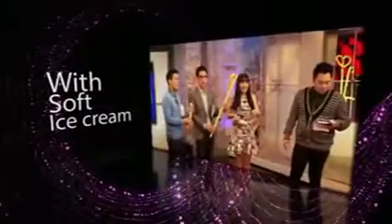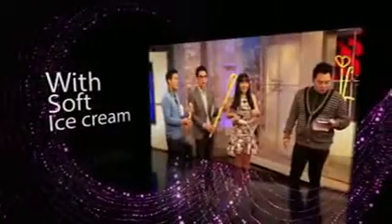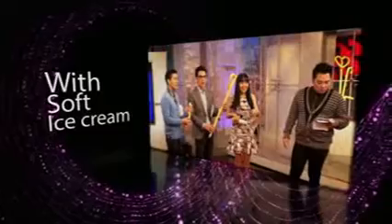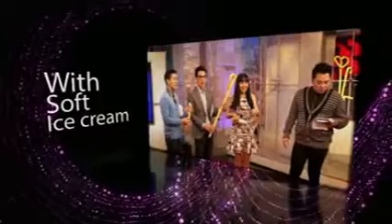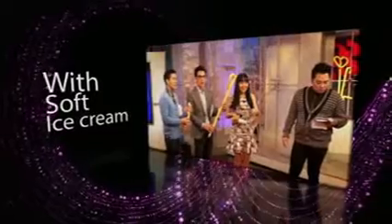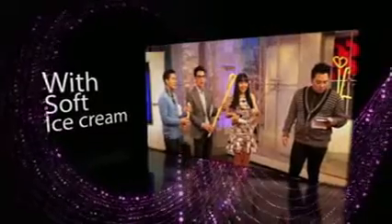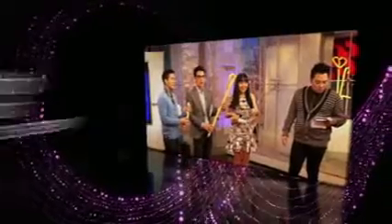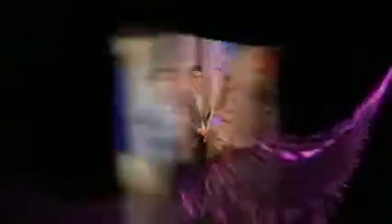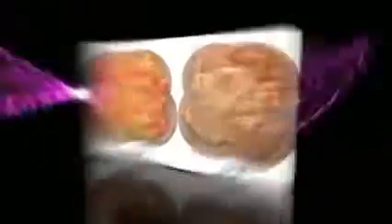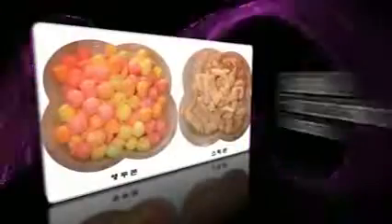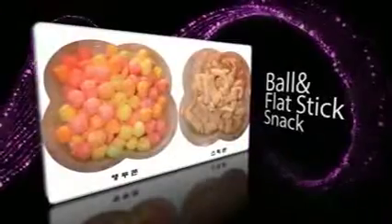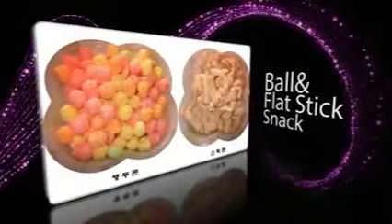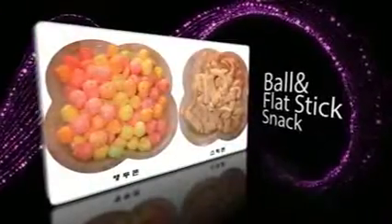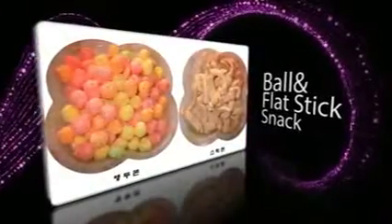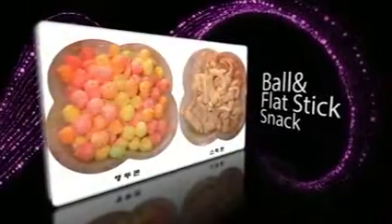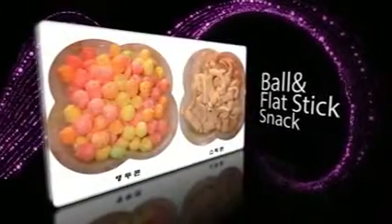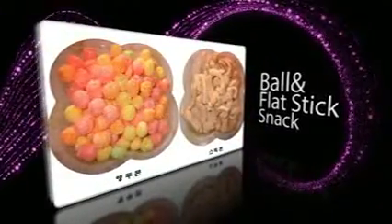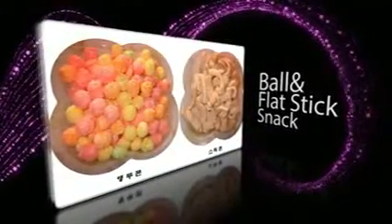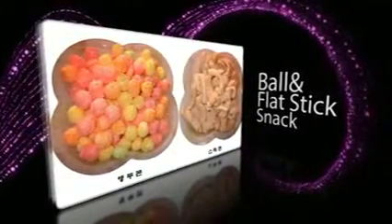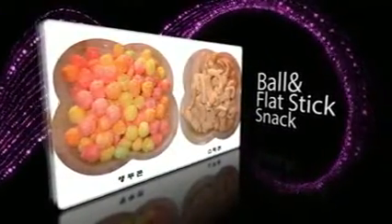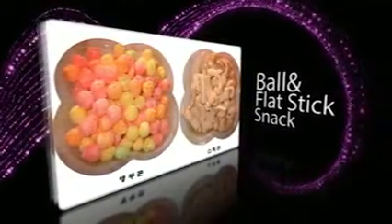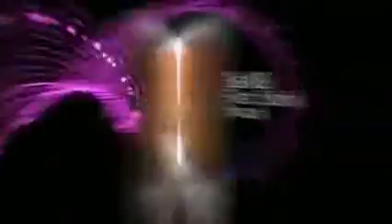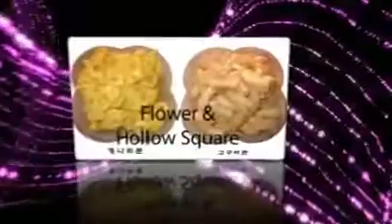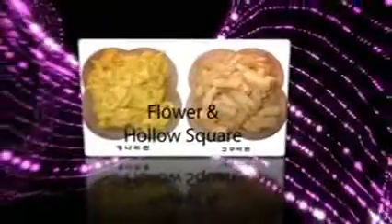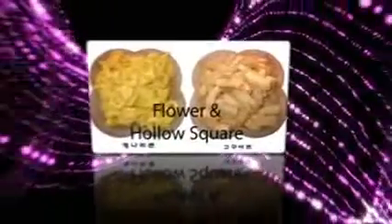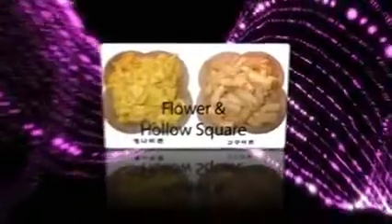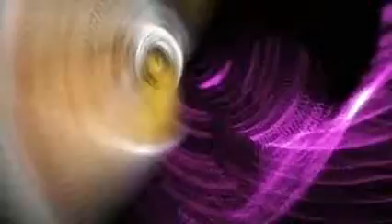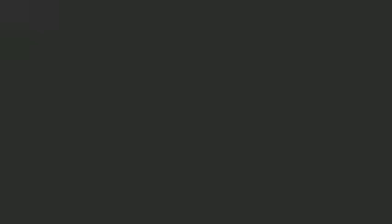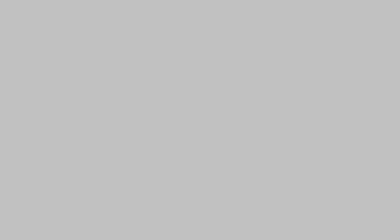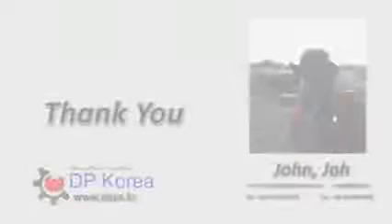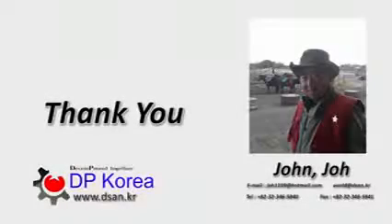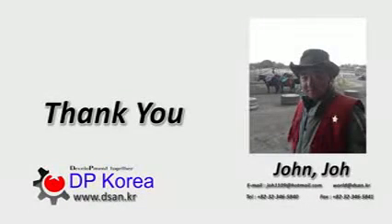Not just limited to the stick shape, the machine can produce snacks in a variety of shapes when the nozzle is replaced.